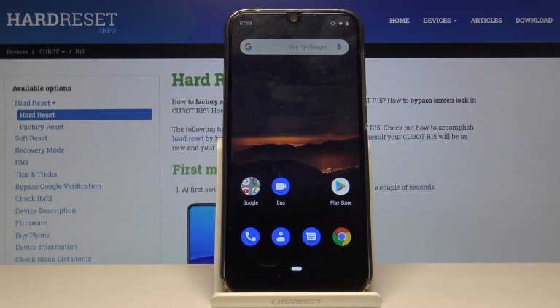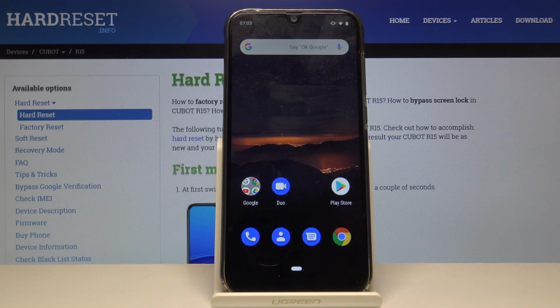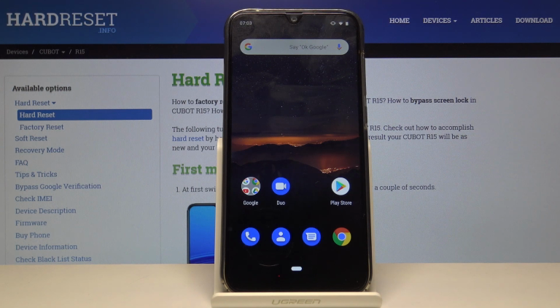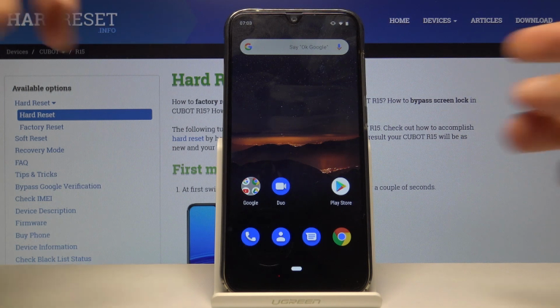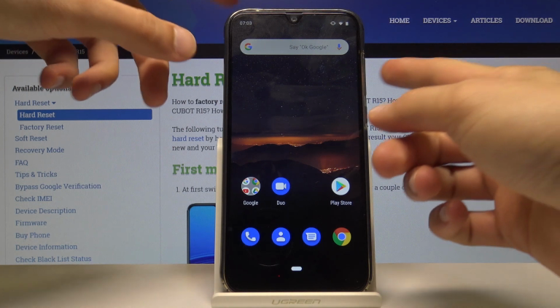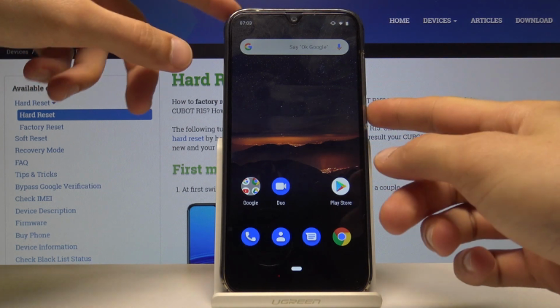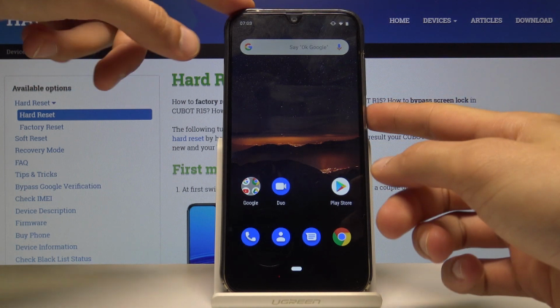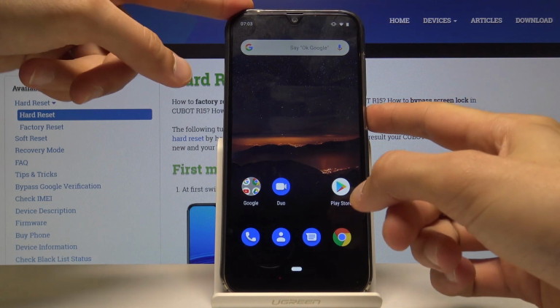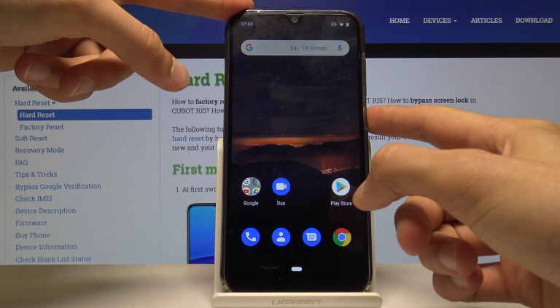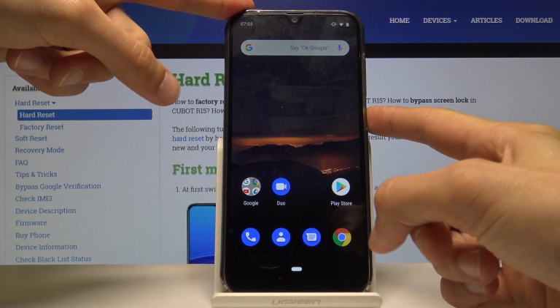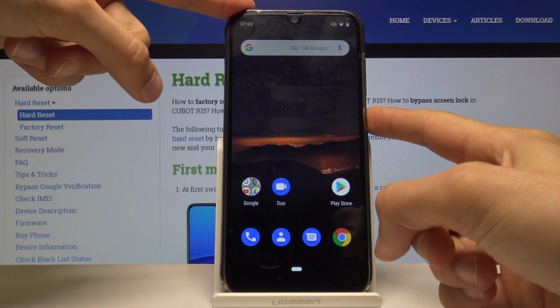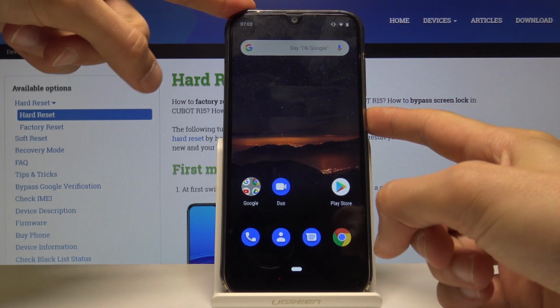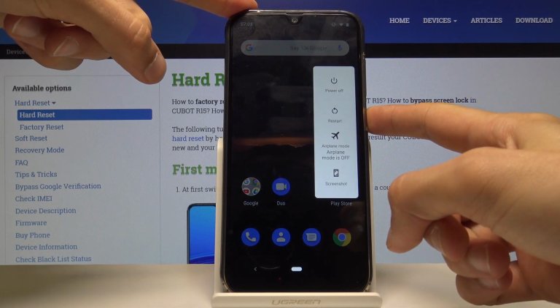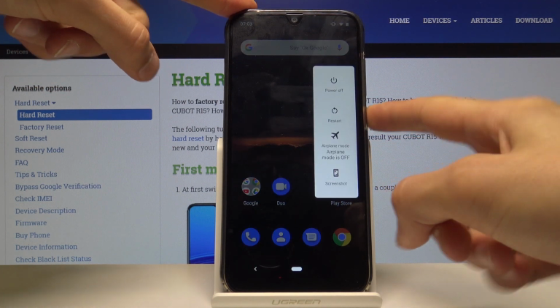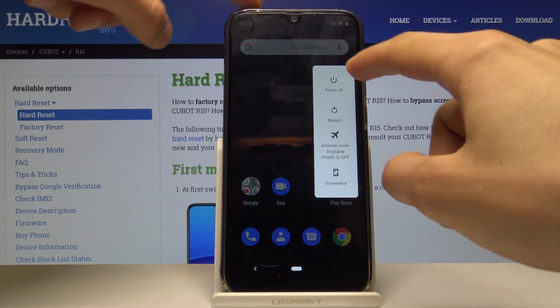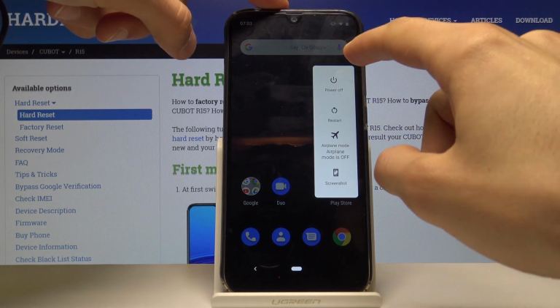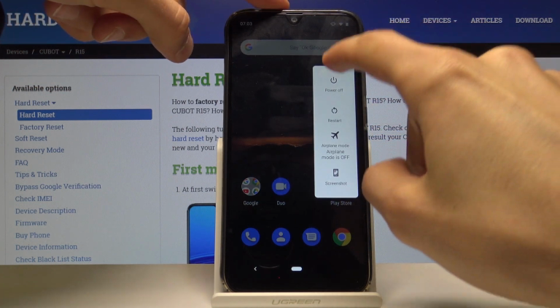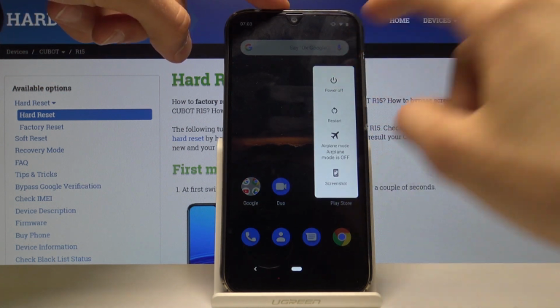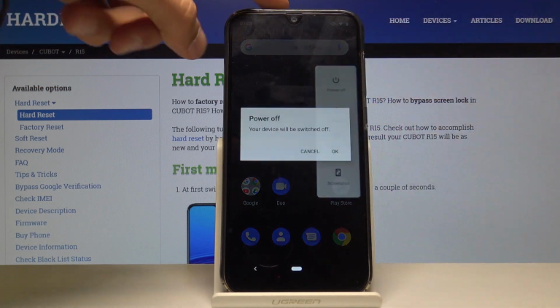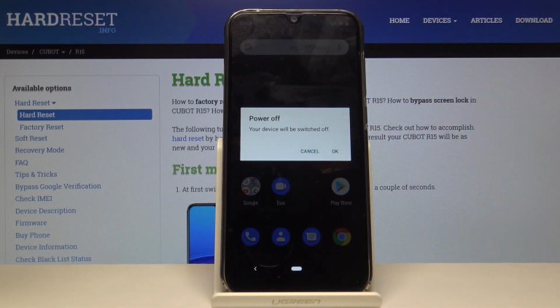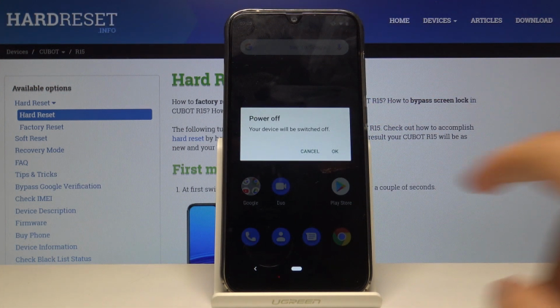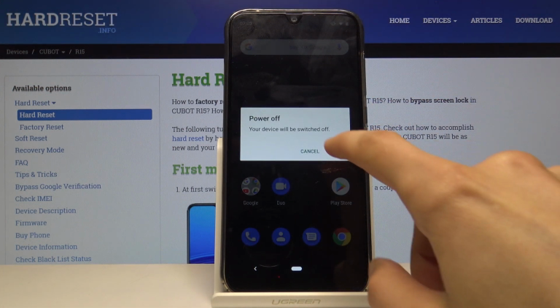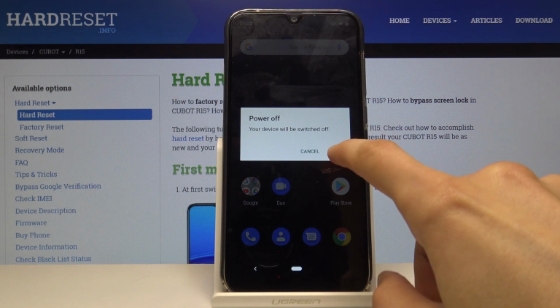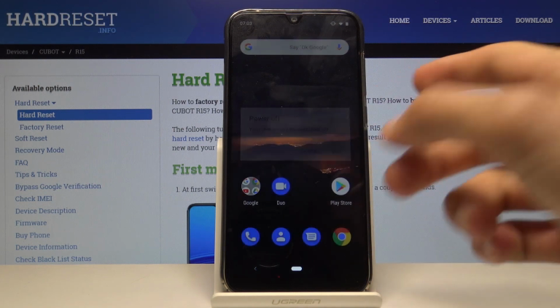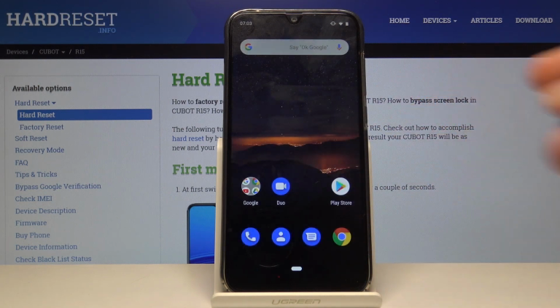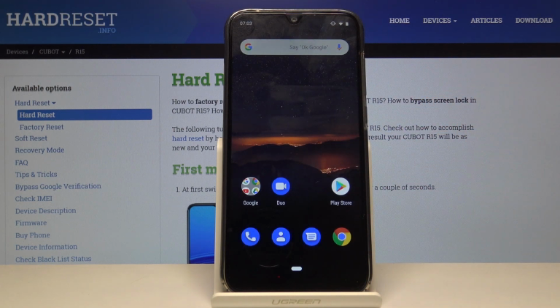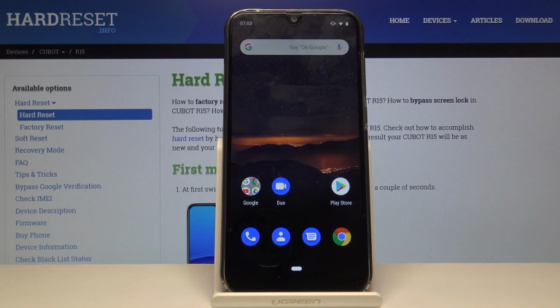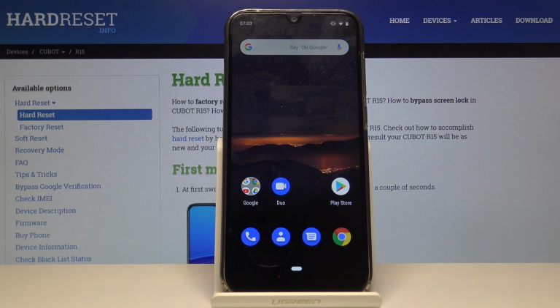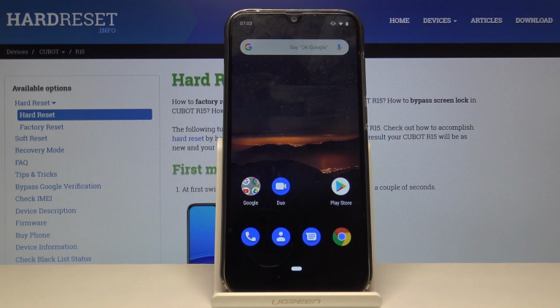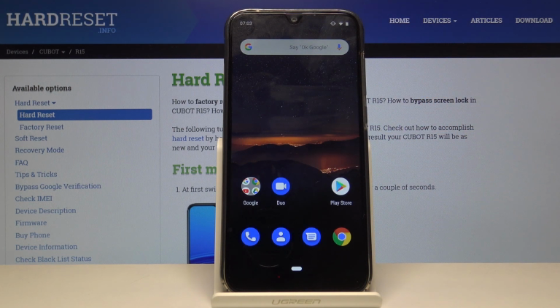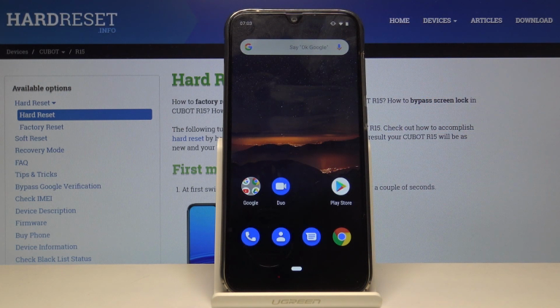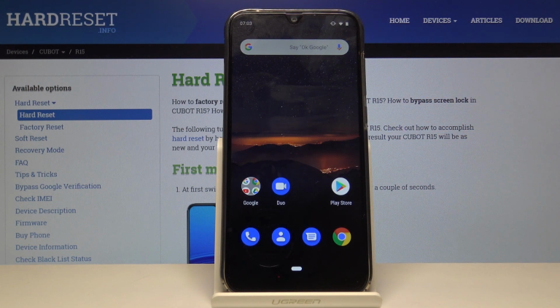To get started, we need to power off the device. Click the power key, select power off, confirm it, and wait for the device to shut off.